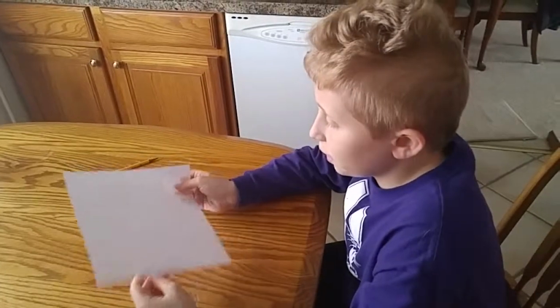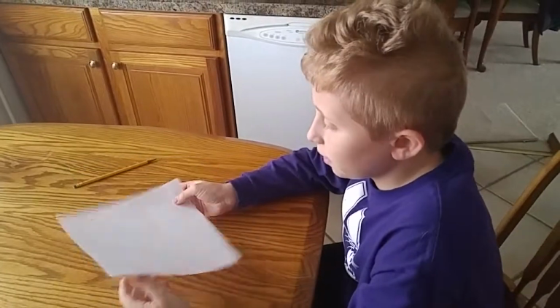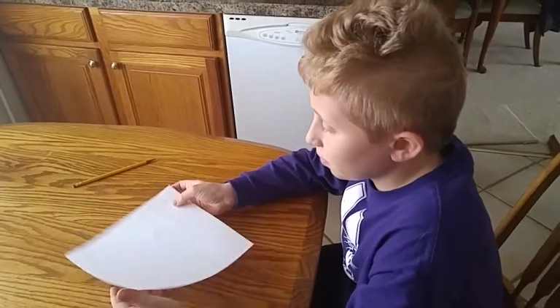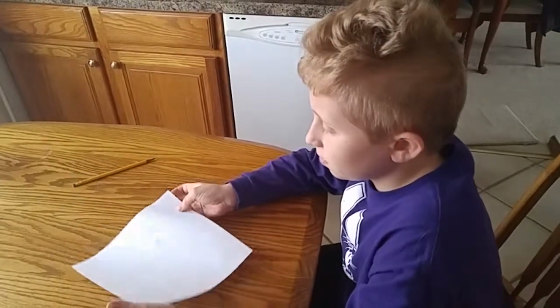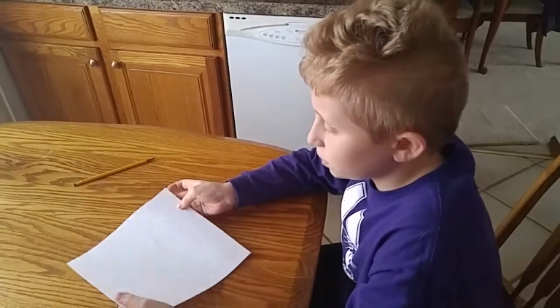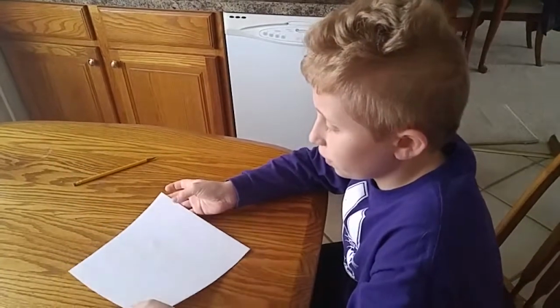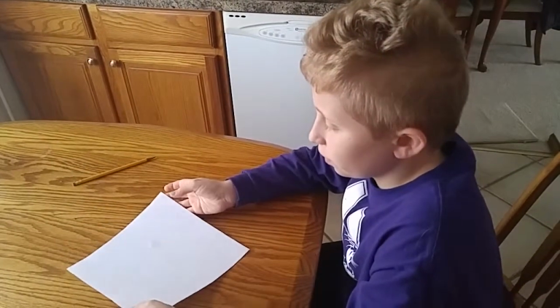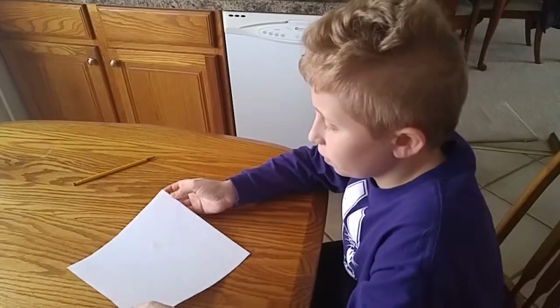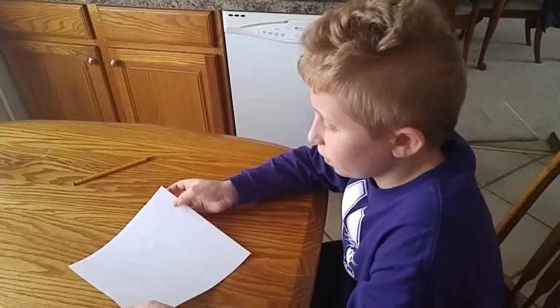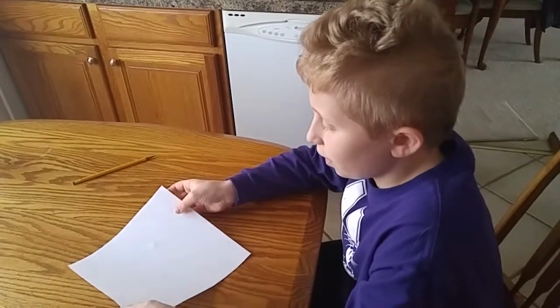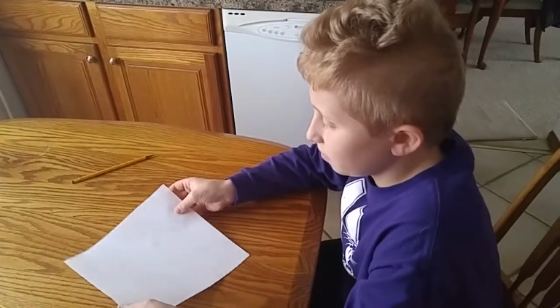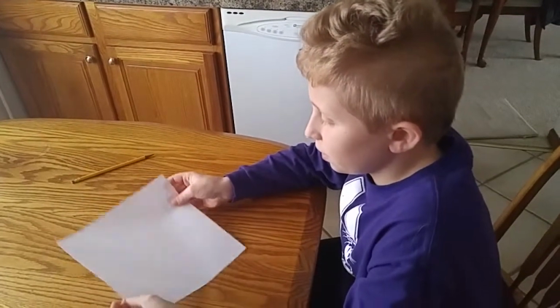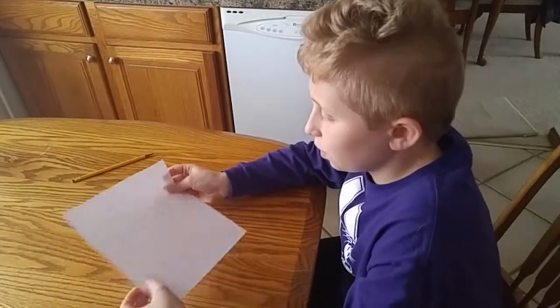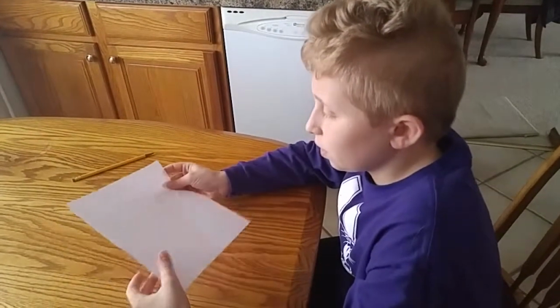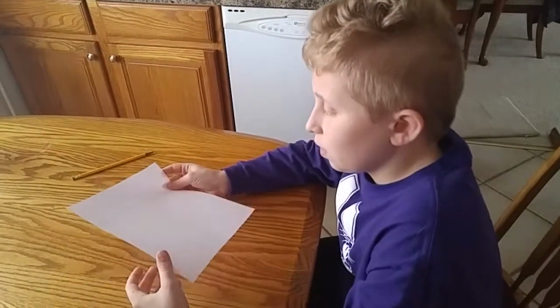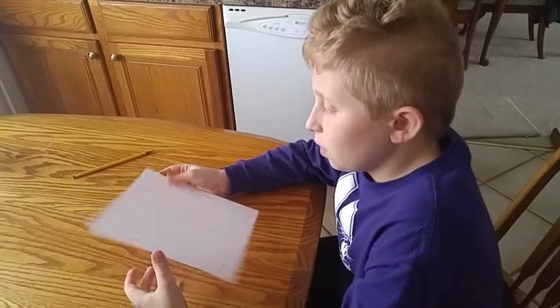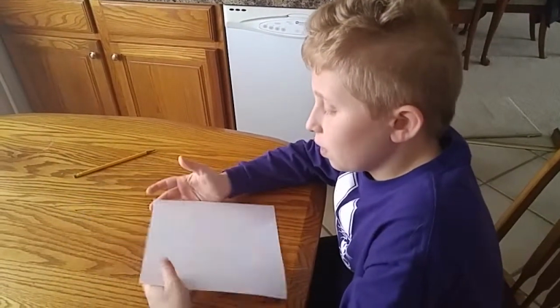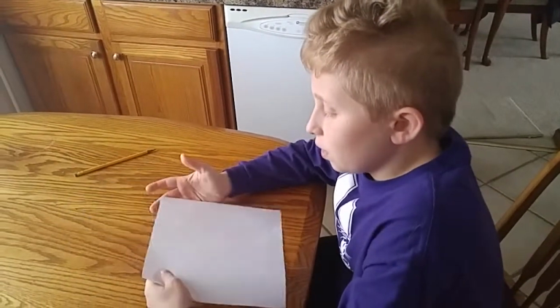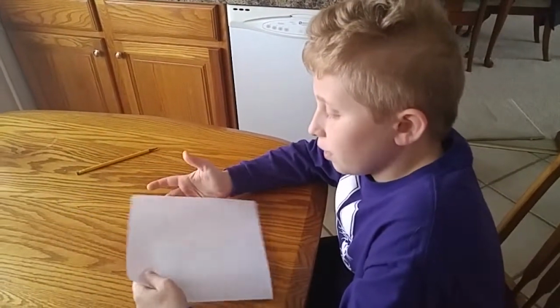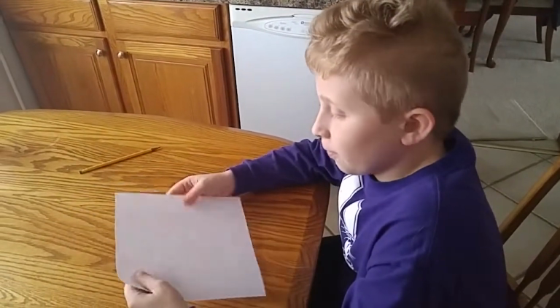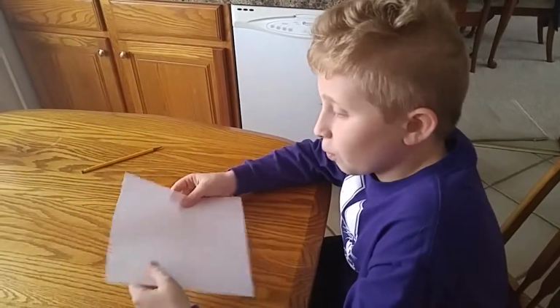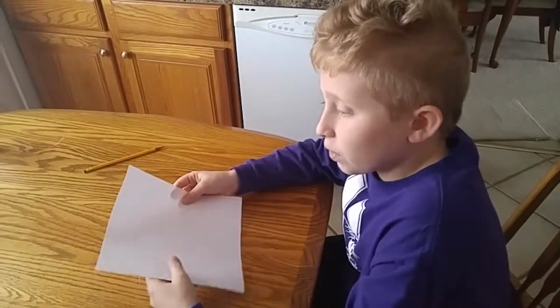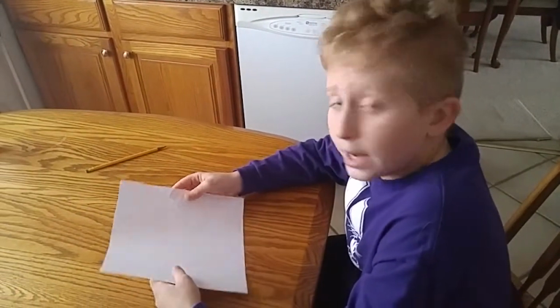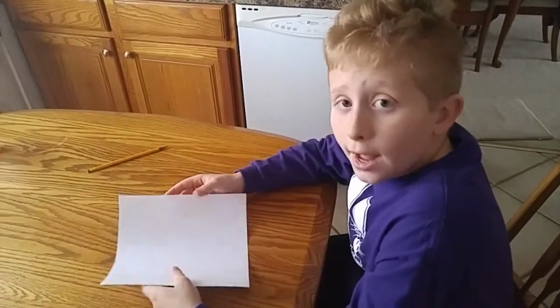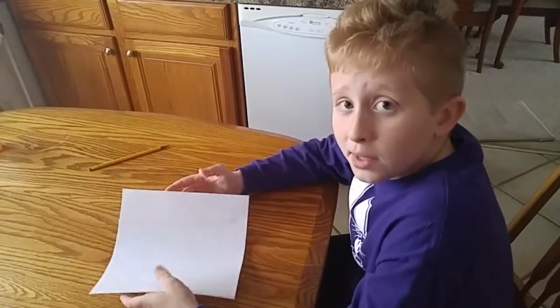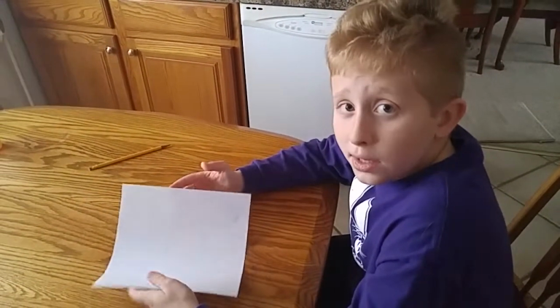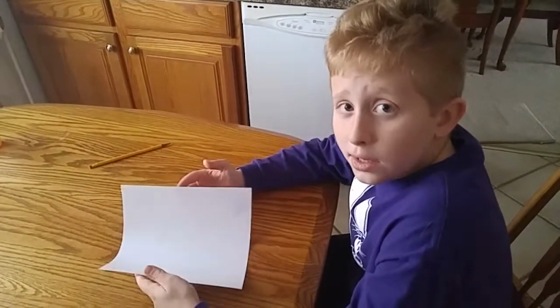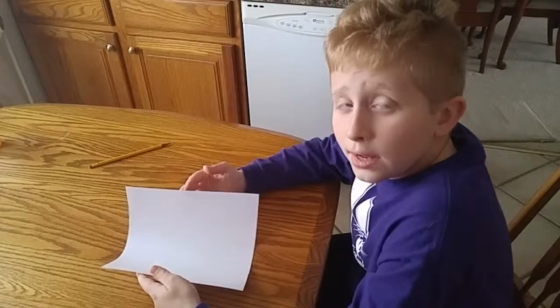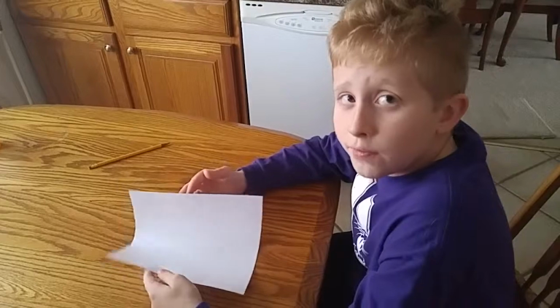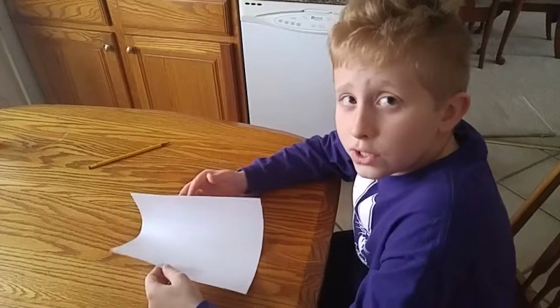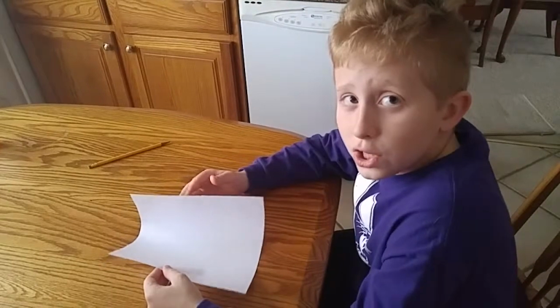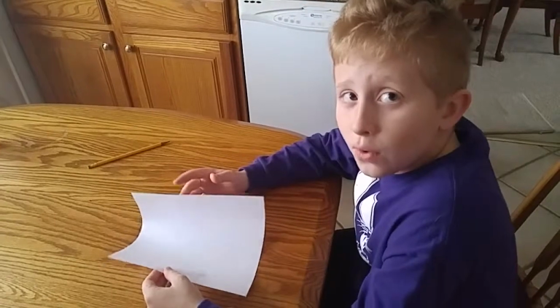Today I'm going to be showing you how to make an Origami Kit Fisto.